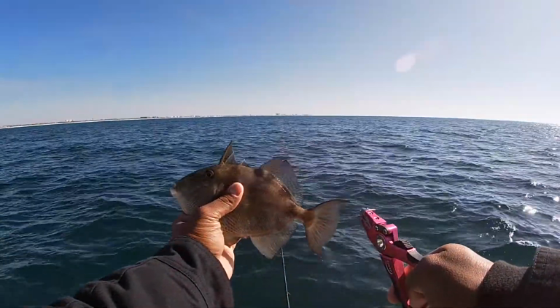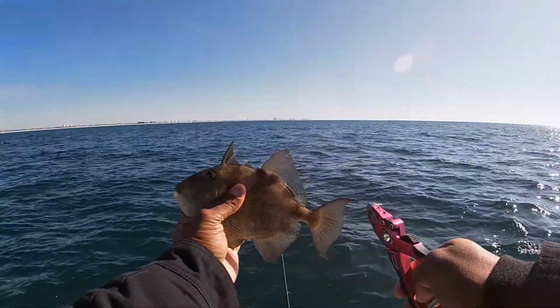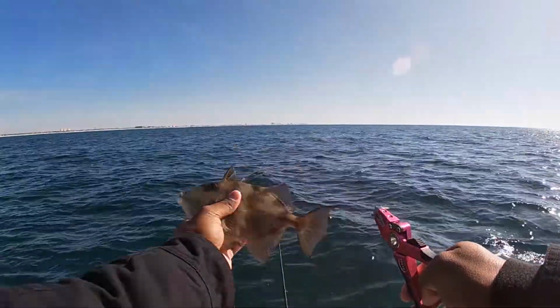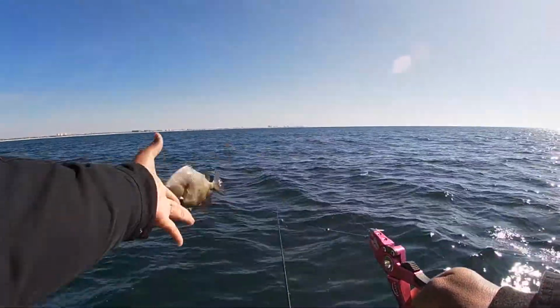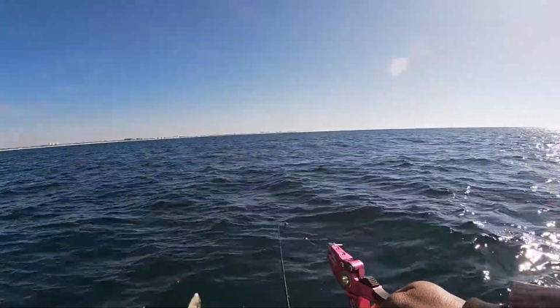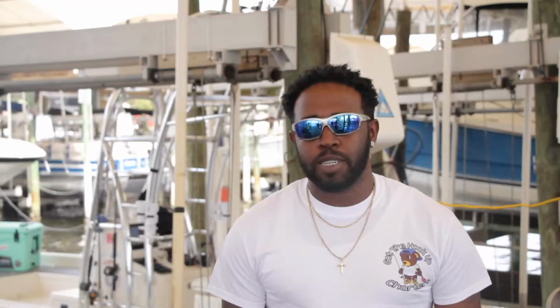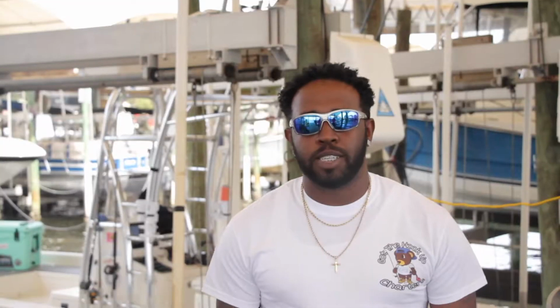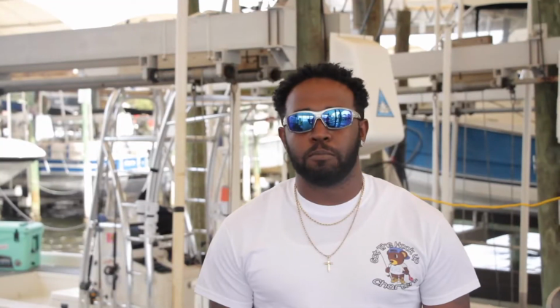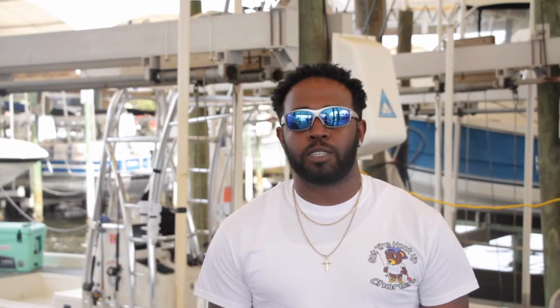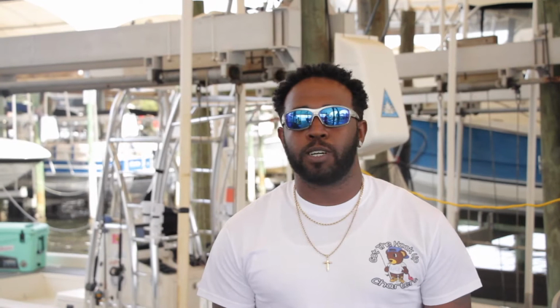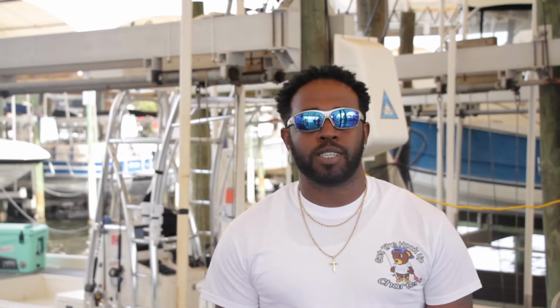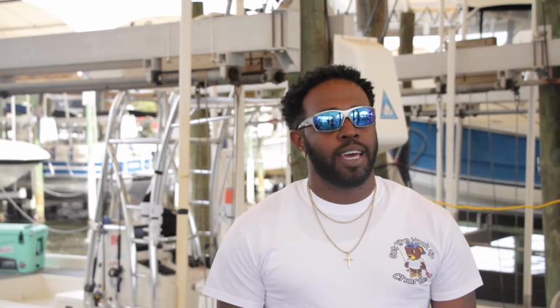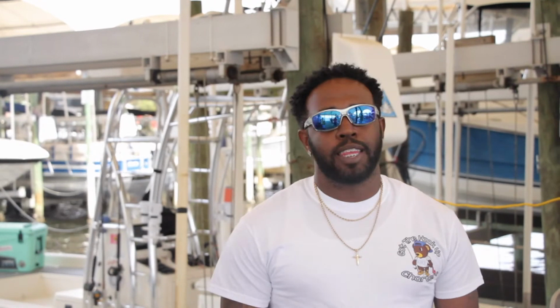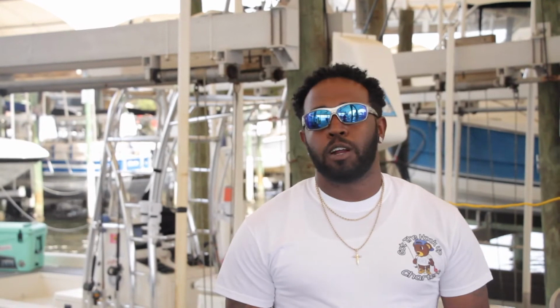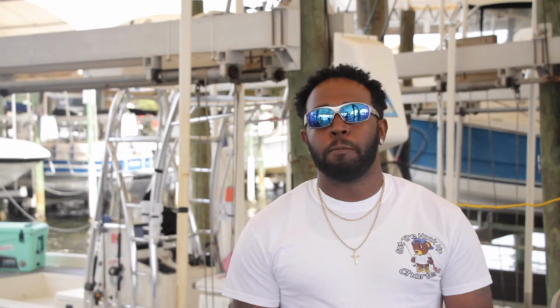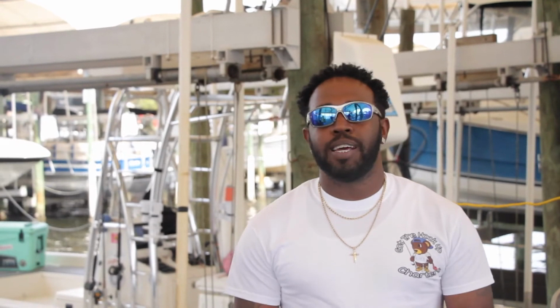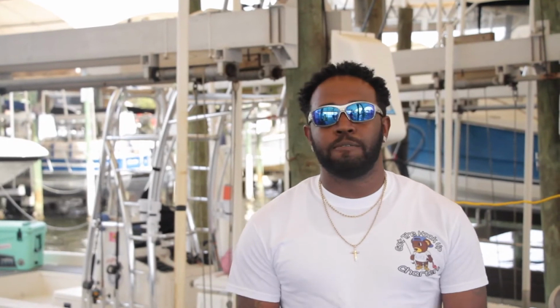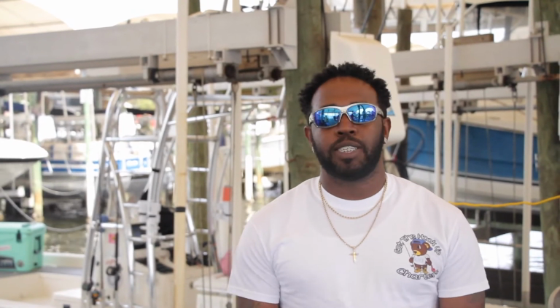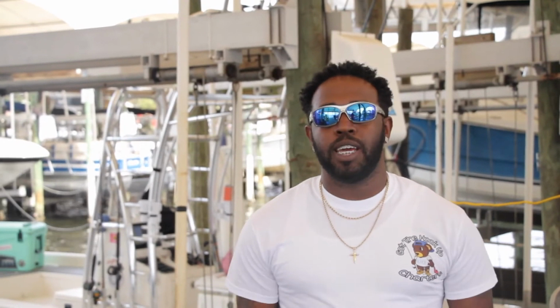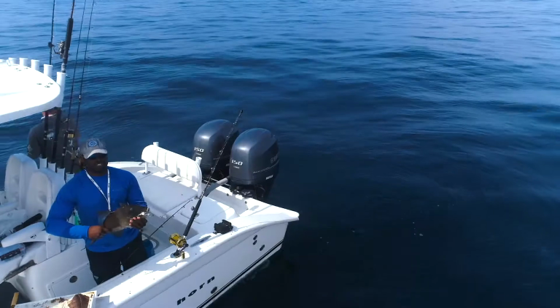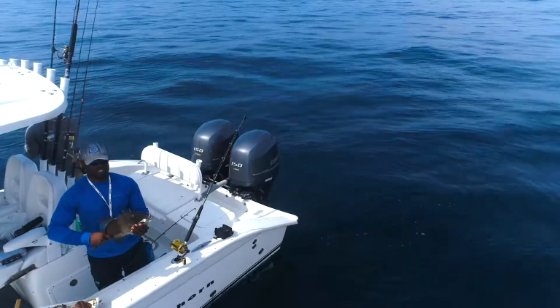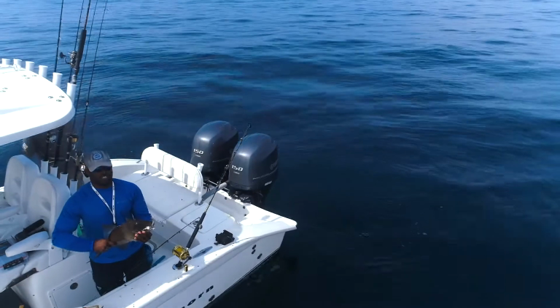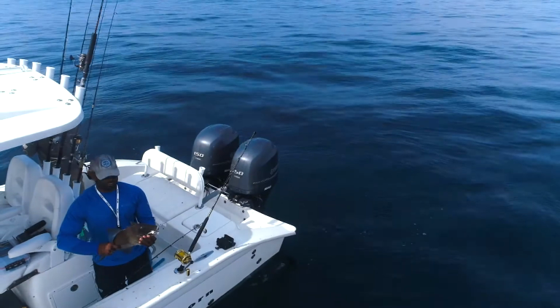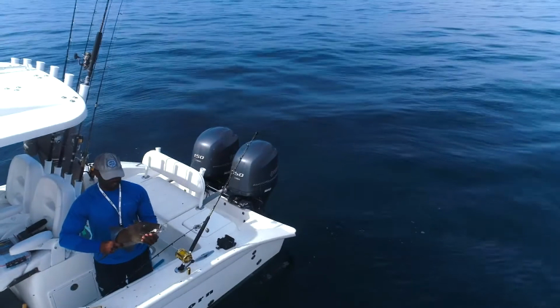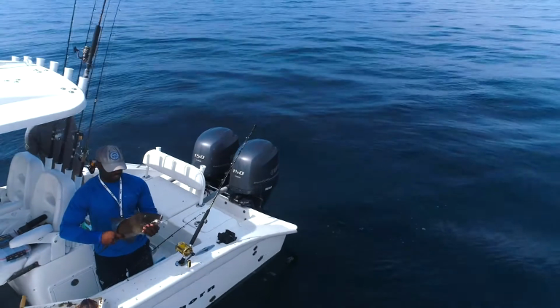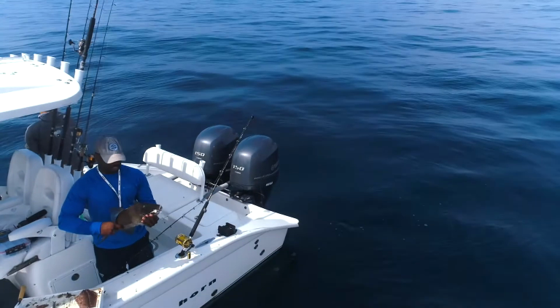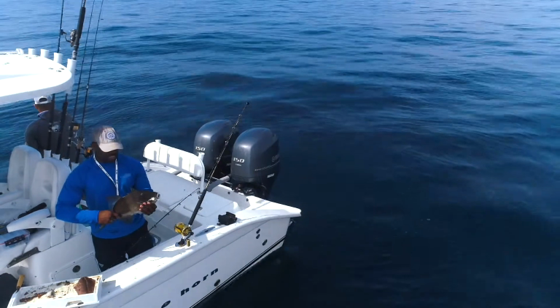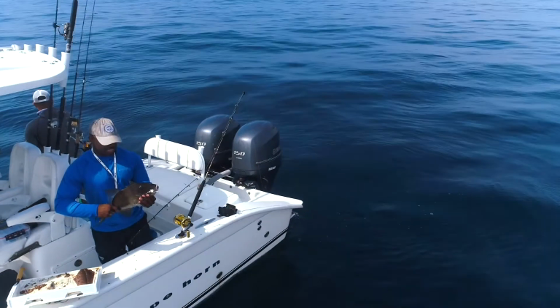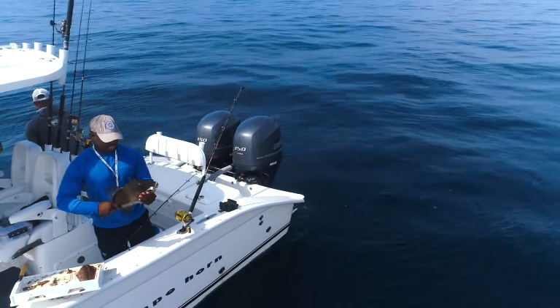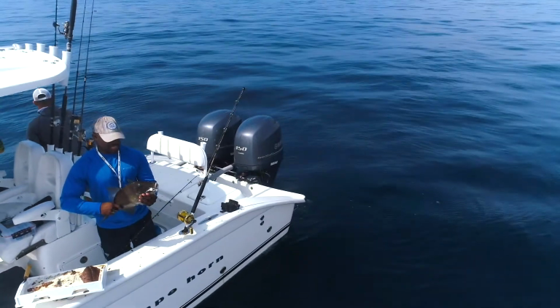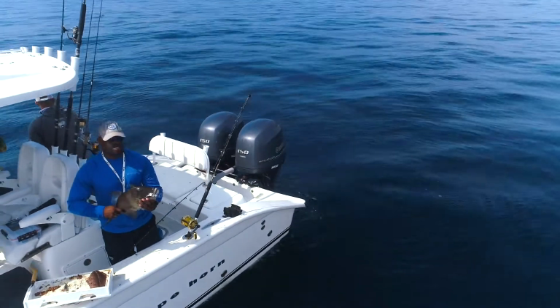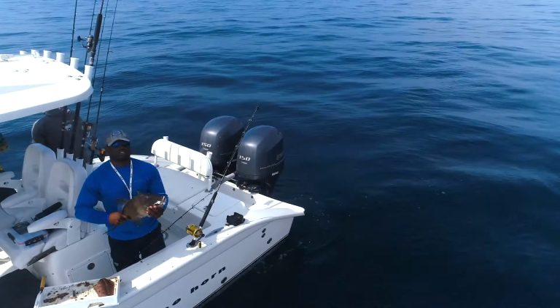Trigger fish just came into season March 1st and they are an amazing fish to eat, a wonderful fish to fight, and a very easy fish to catch.